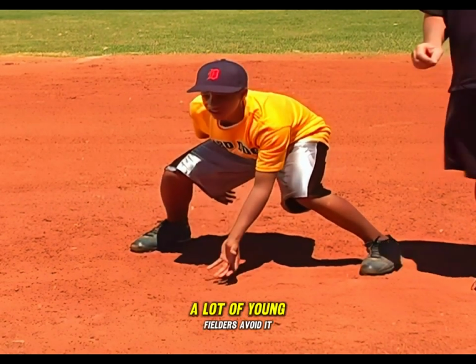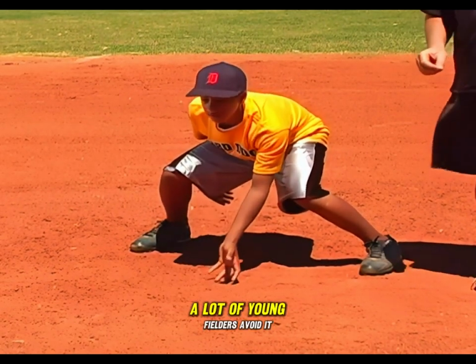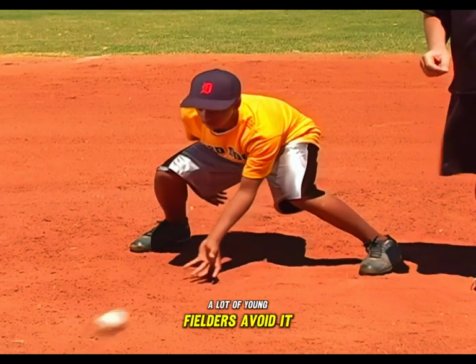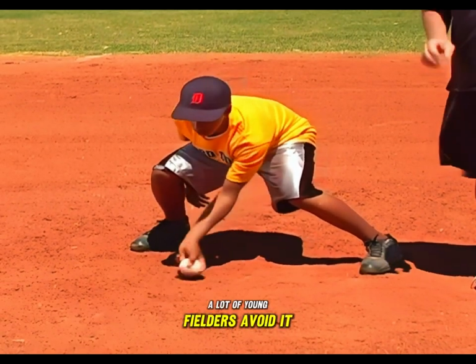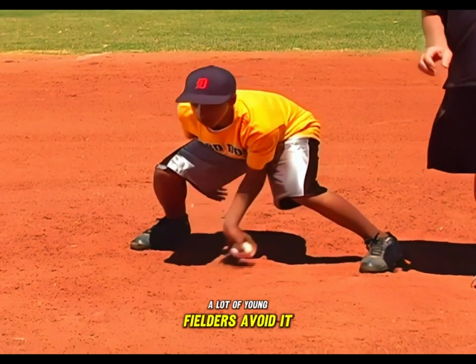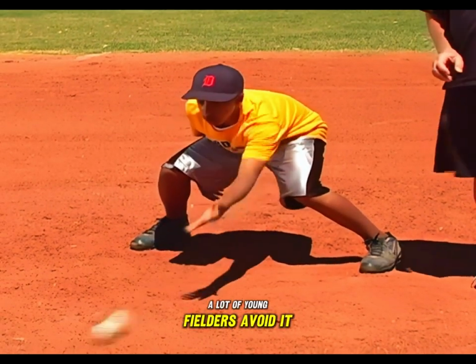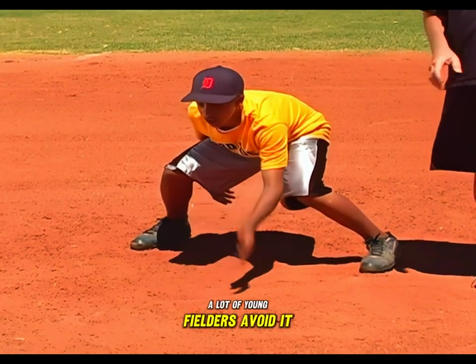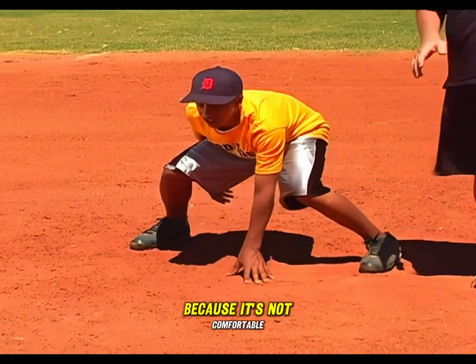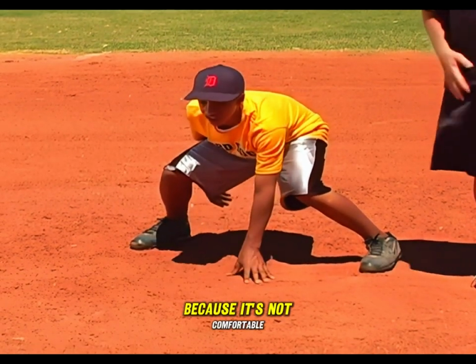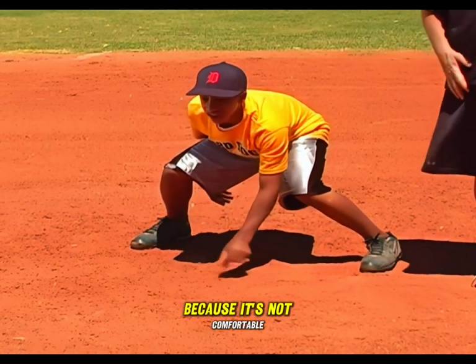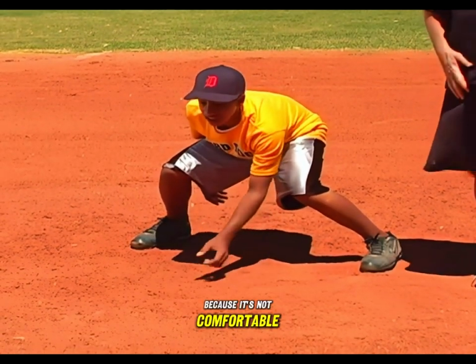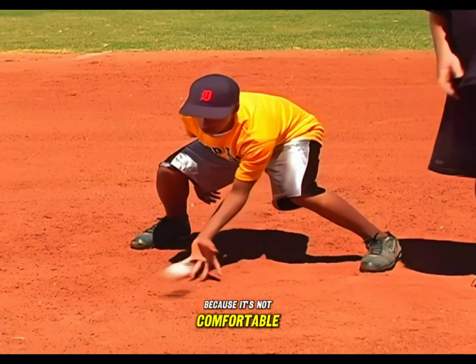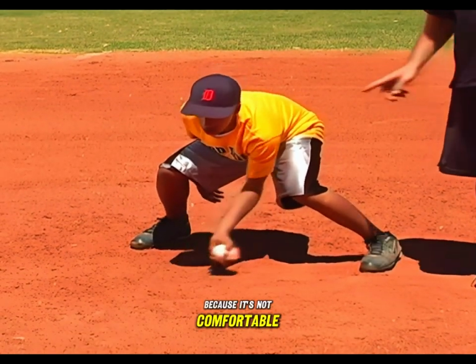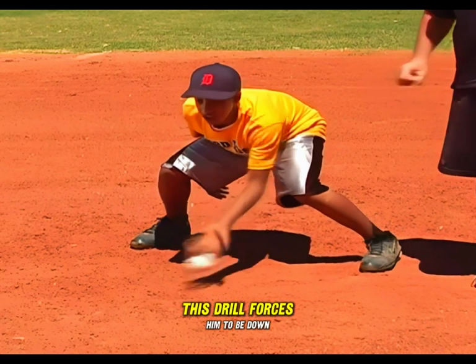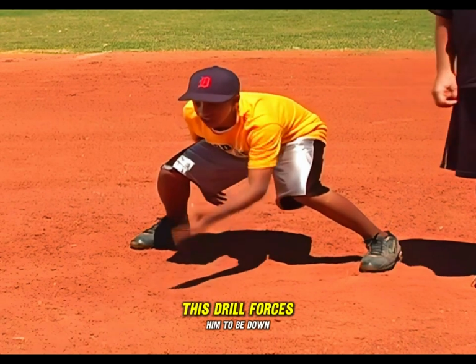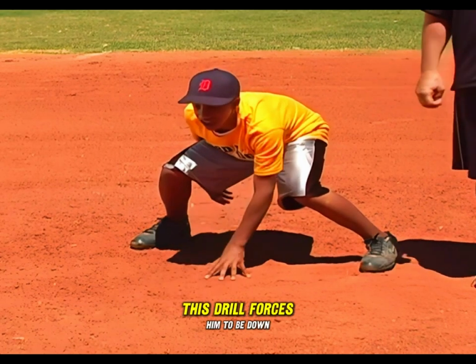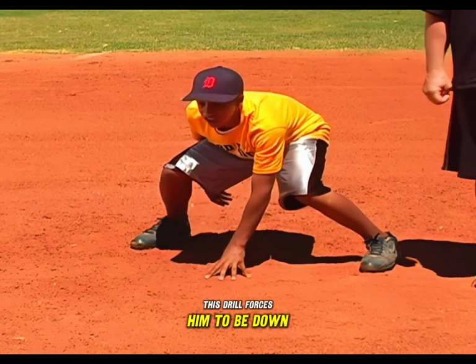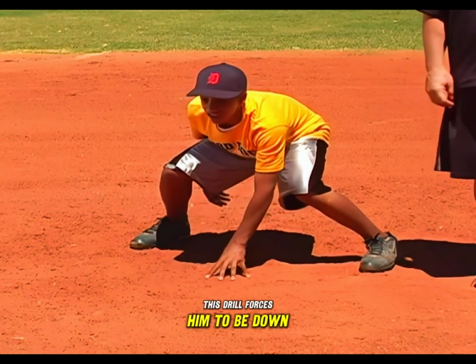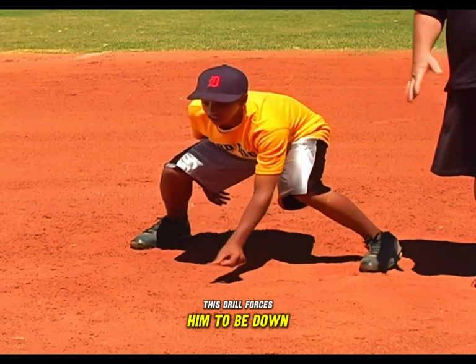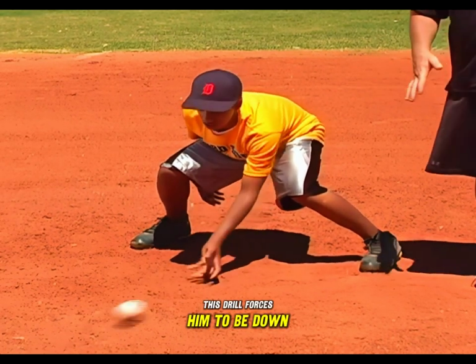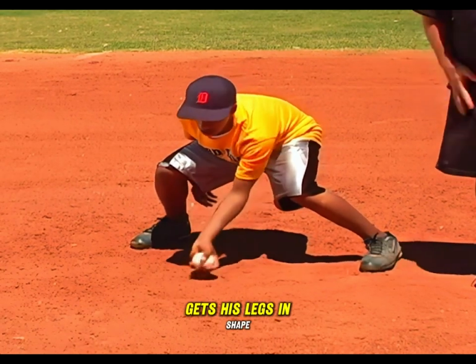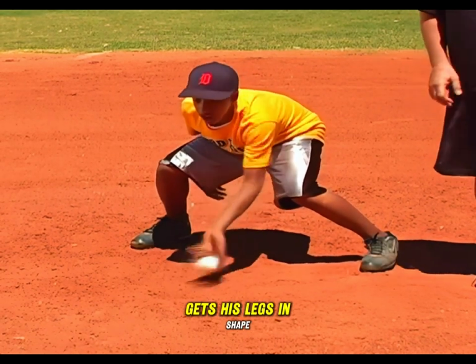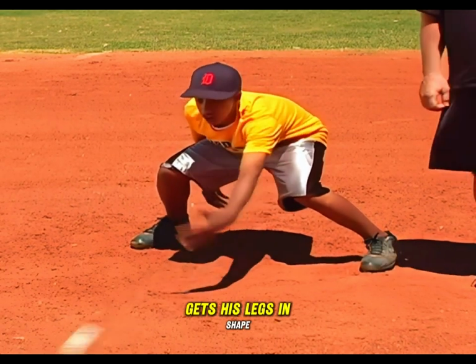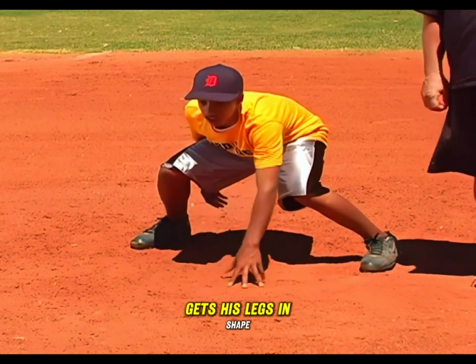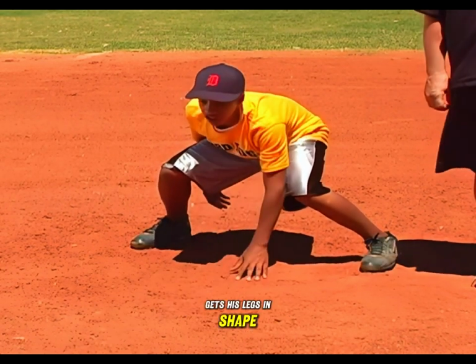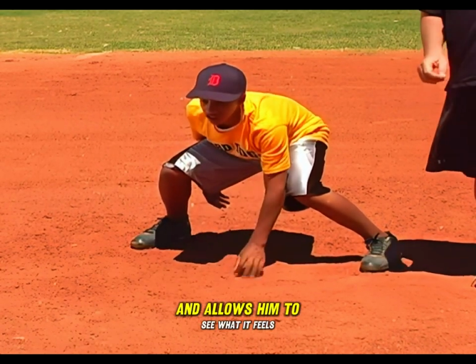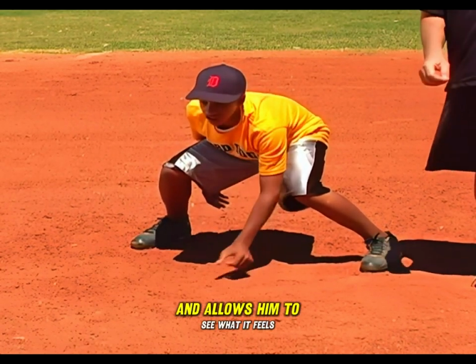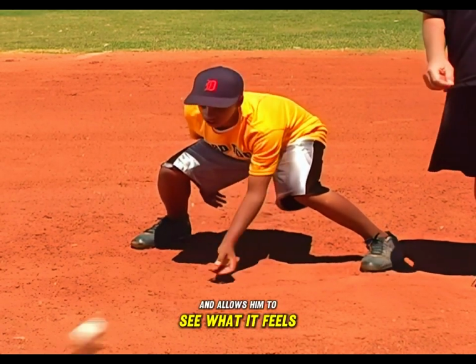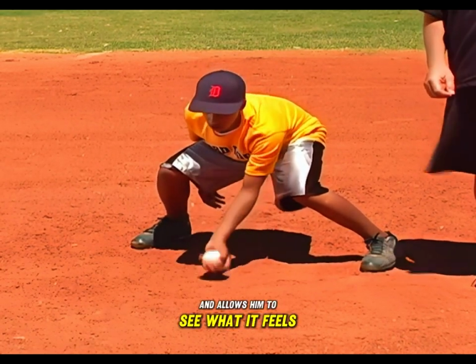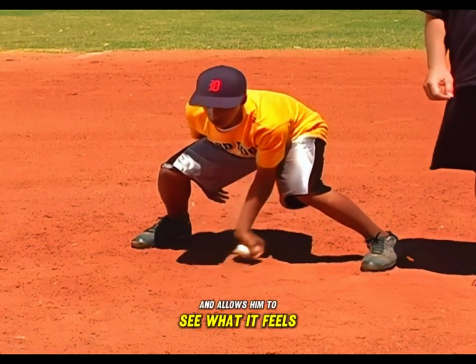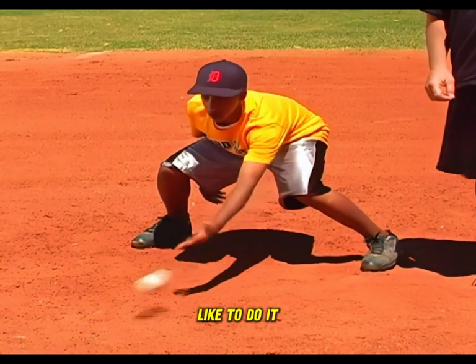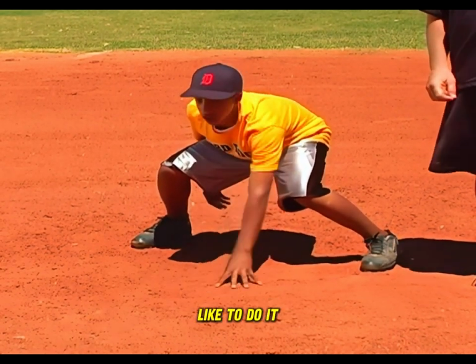What this drill does, in addition to repeating the motion, is it gets his legs used to feeling what it's like to be in a good fielding position. It is not an easy position to stay in. A lot of young fielders avoid it because it's not comfortable. This drill forces him to be down, gets his legs in shape, and allows him to feel what it's like to do it.